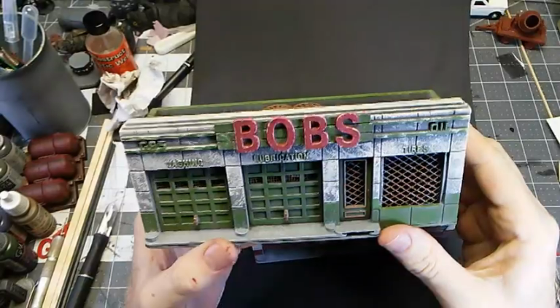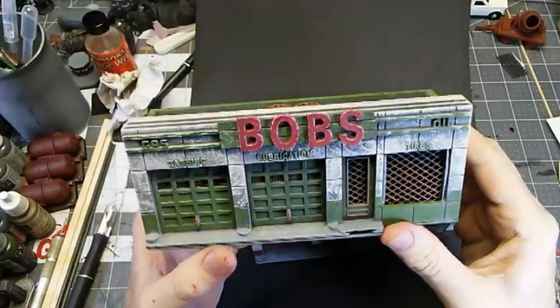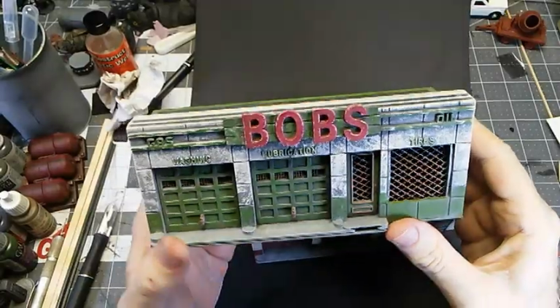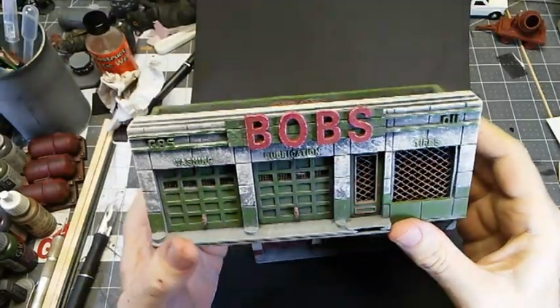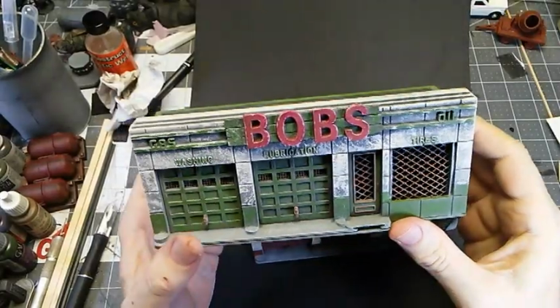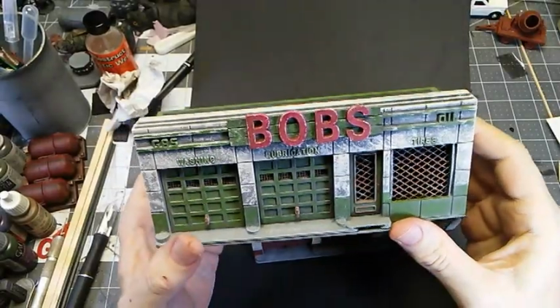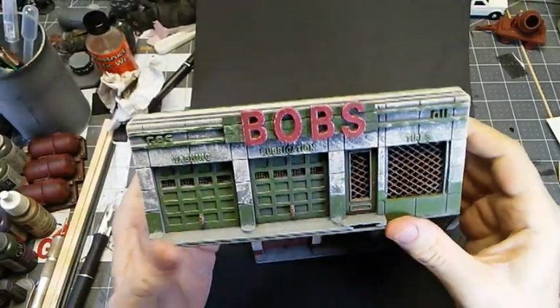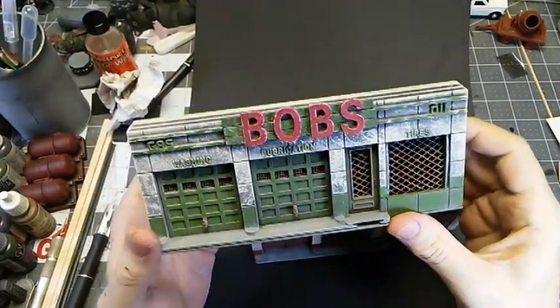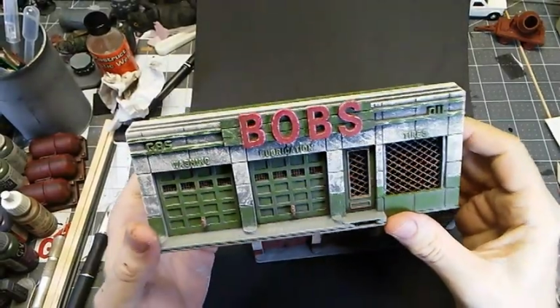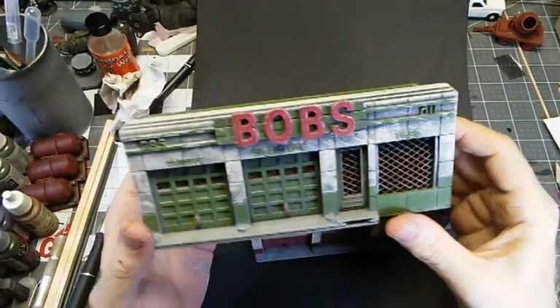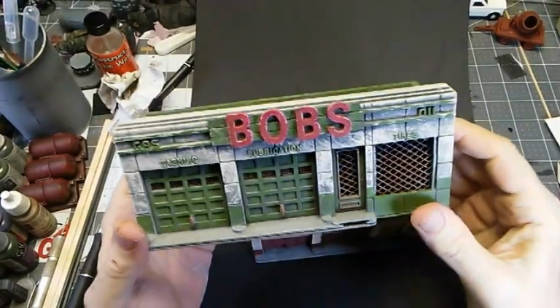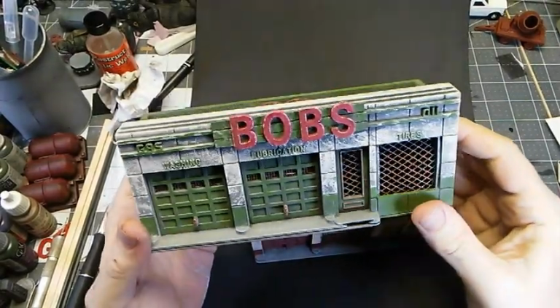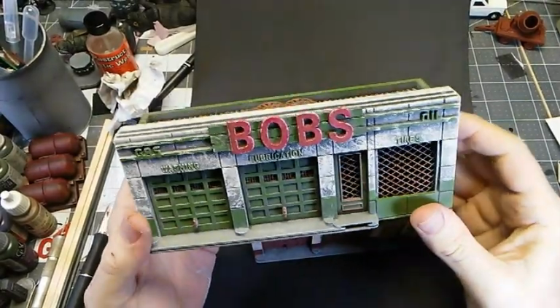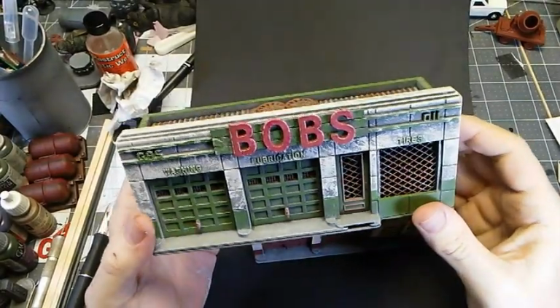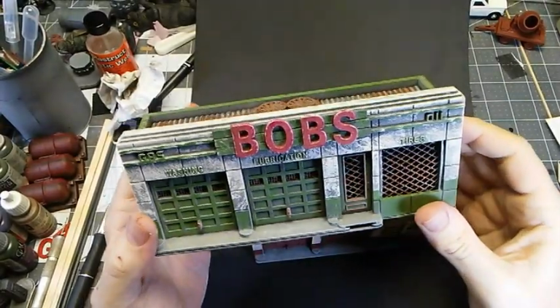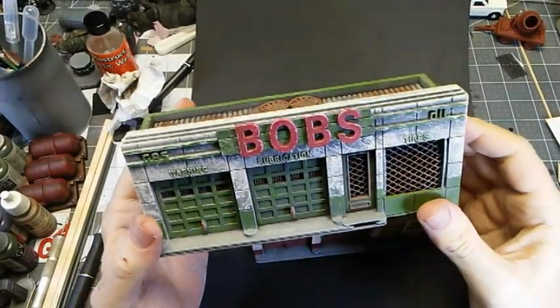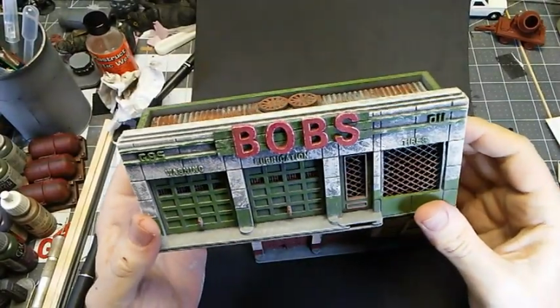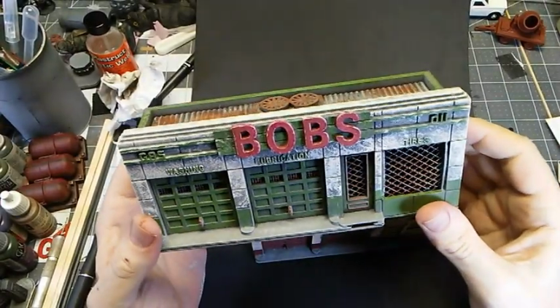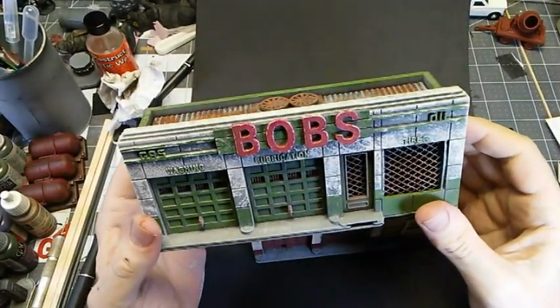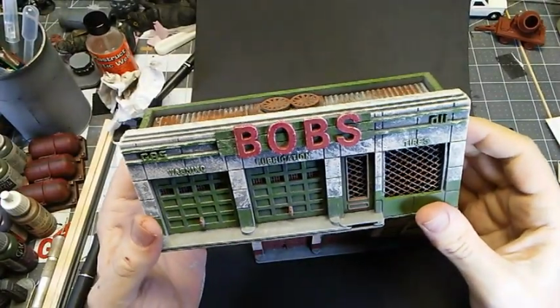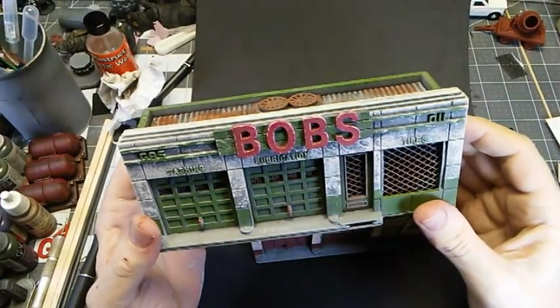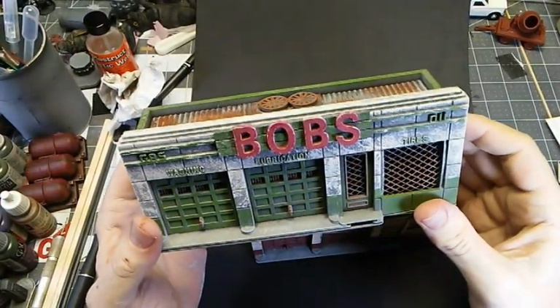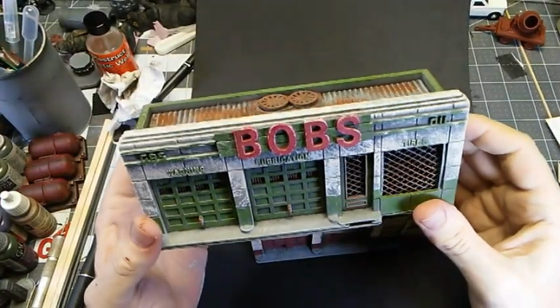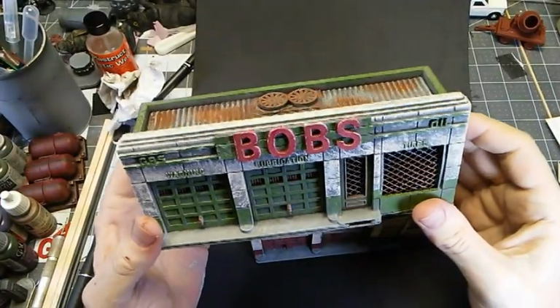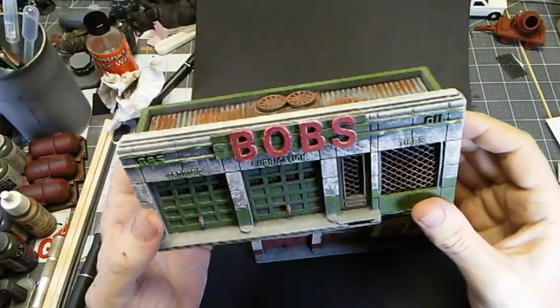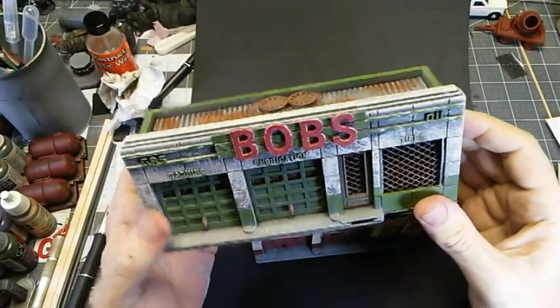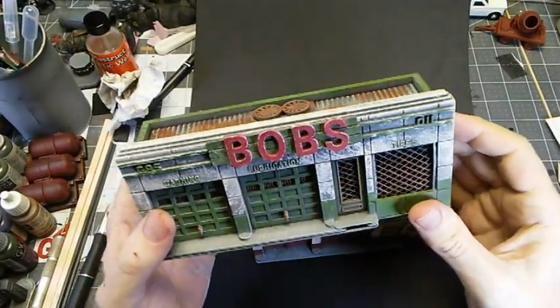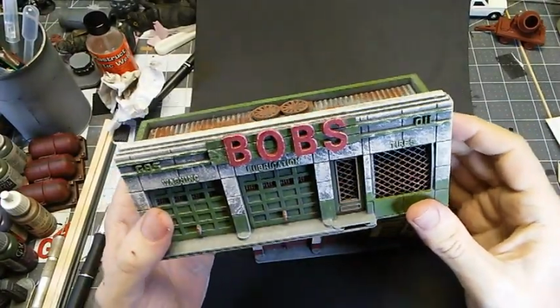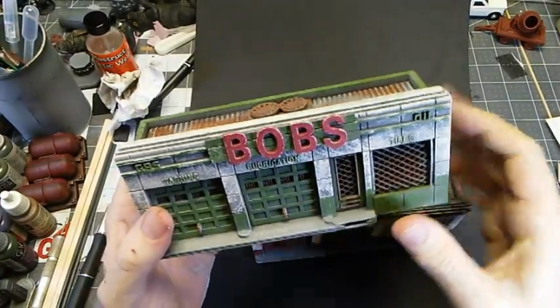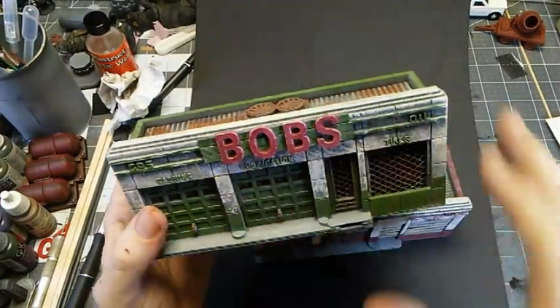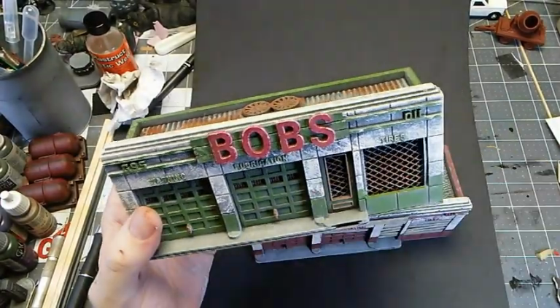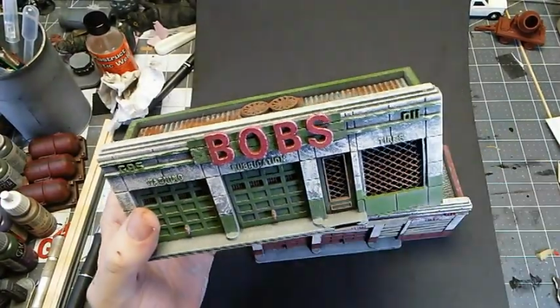Today in the Bunker, we're going to build some gas stations suitable for the wasteland.